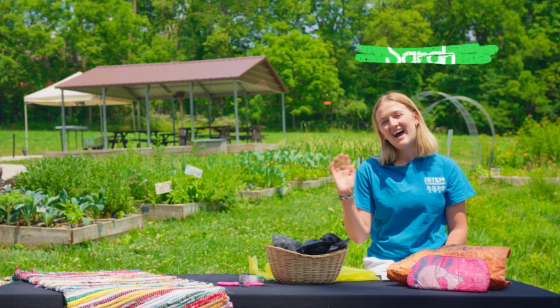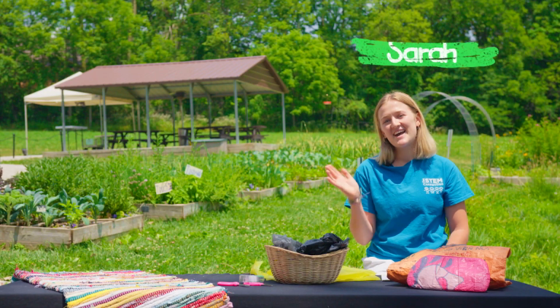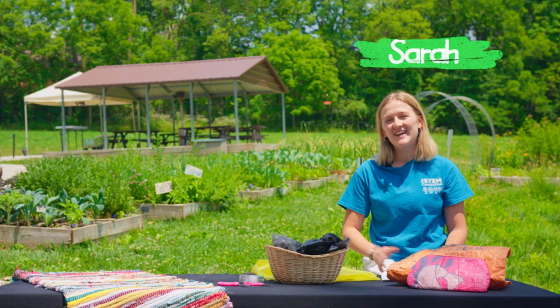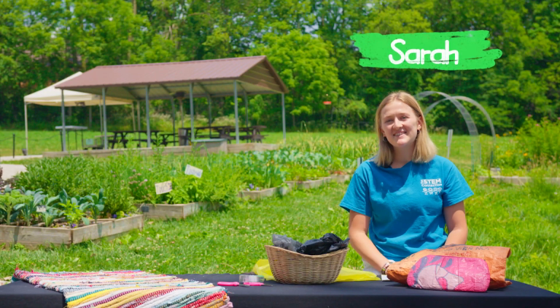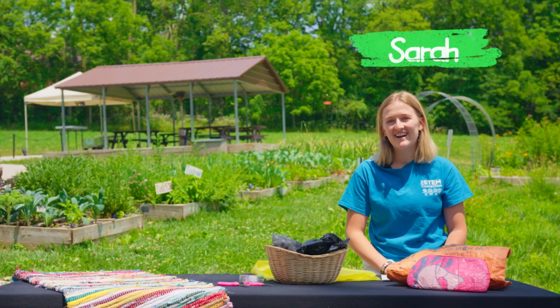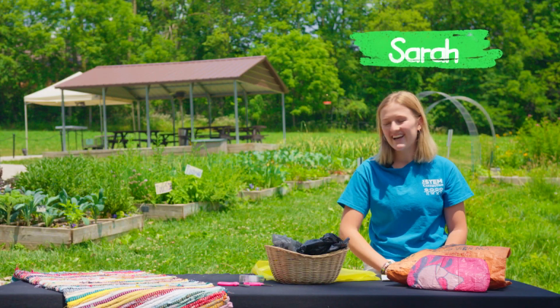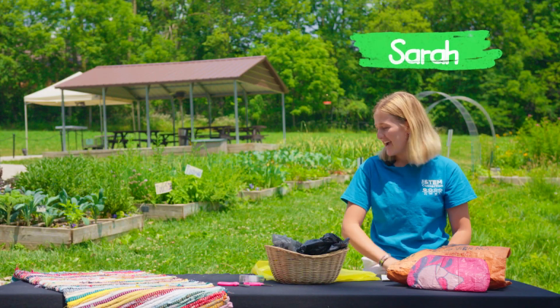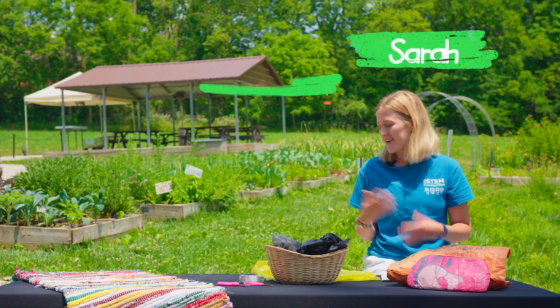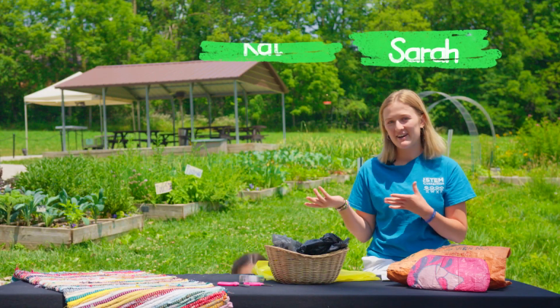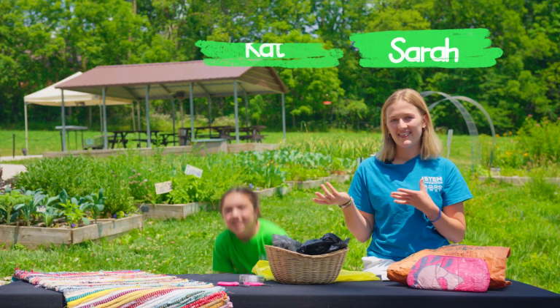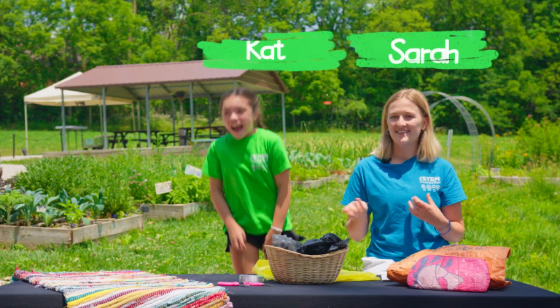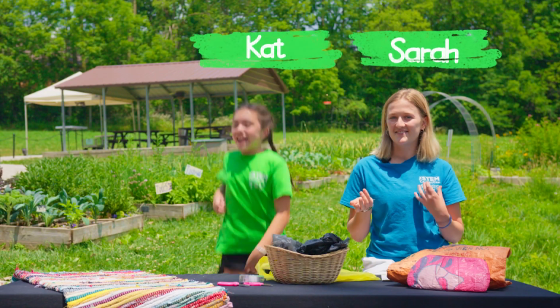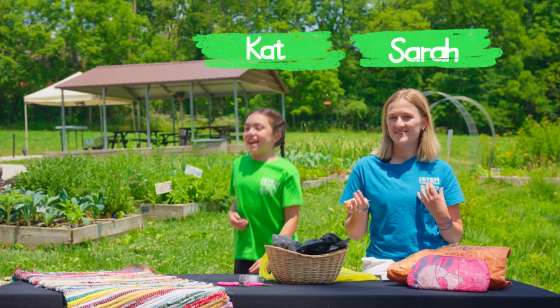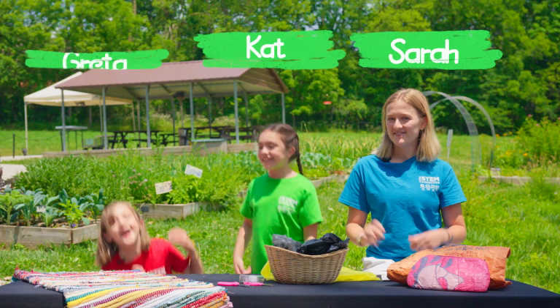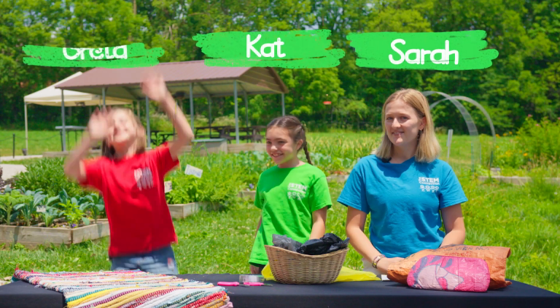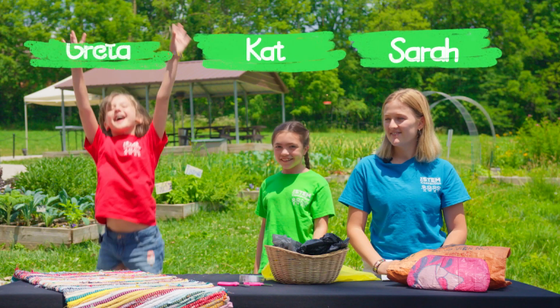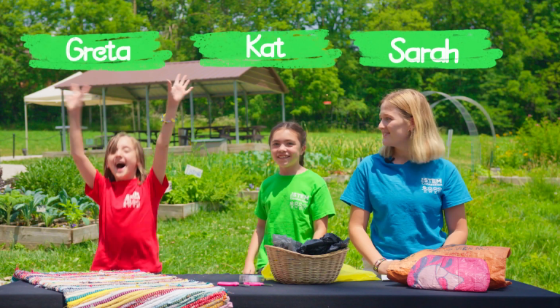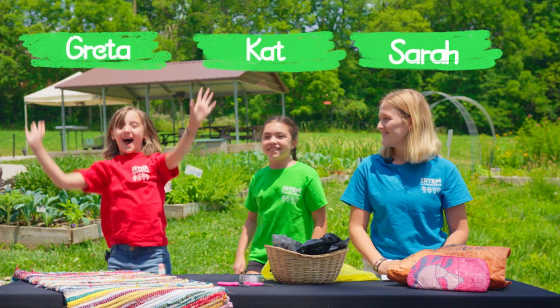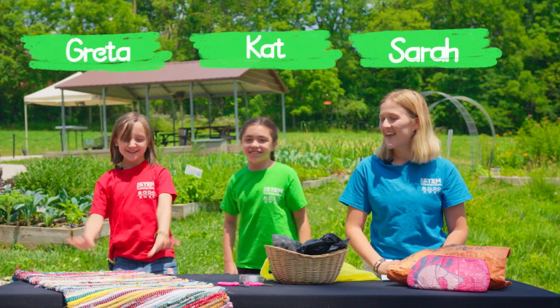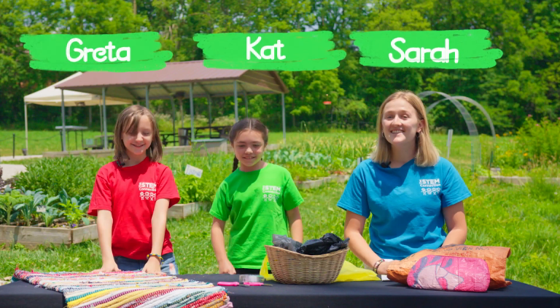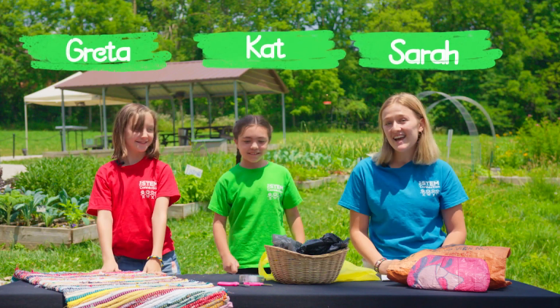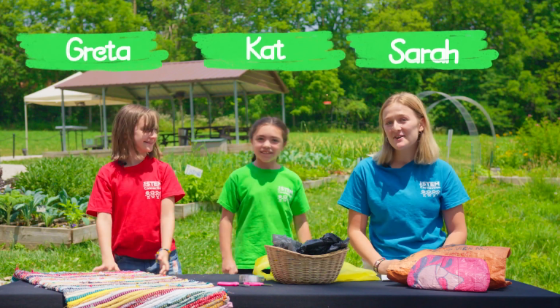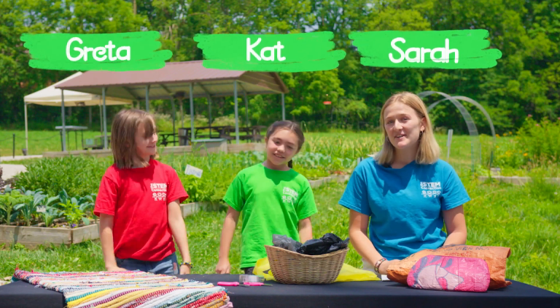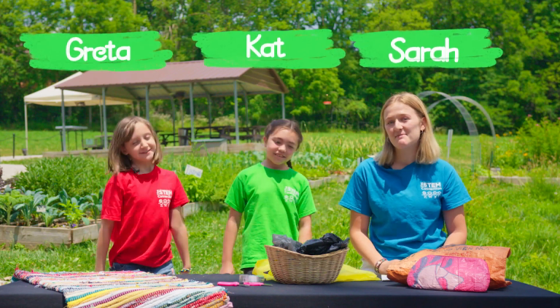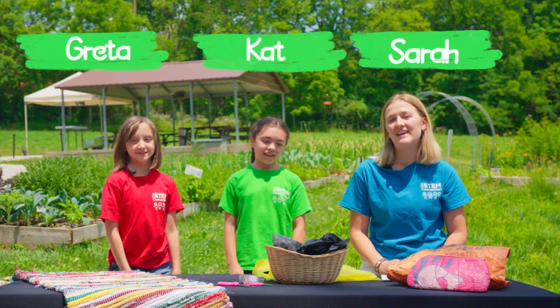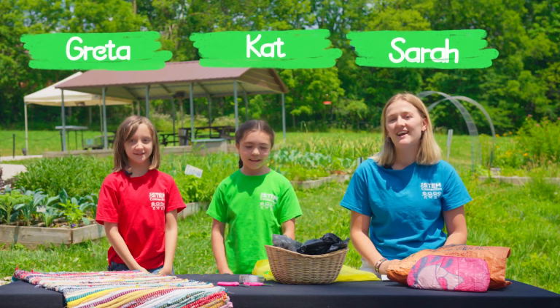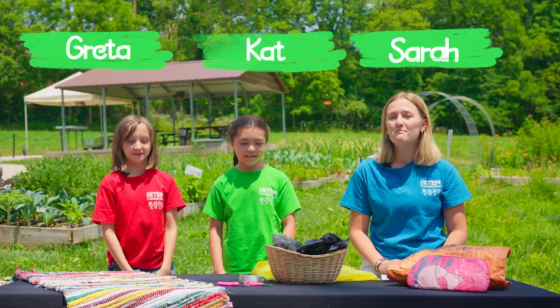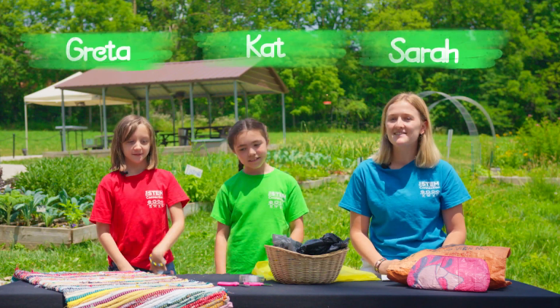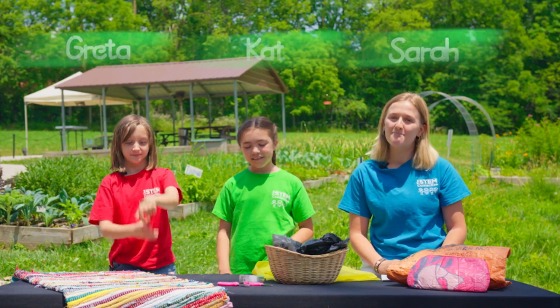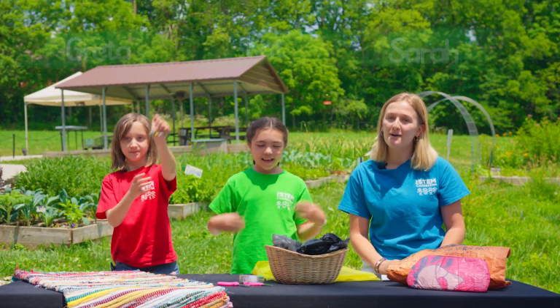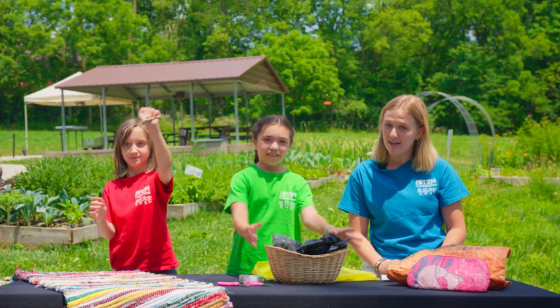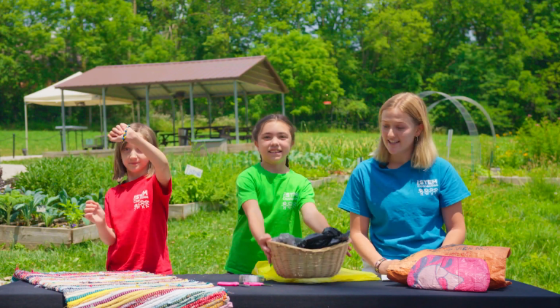Hi, my name is Sarah and I'm here with Kat and Greta. And today we are going to be making plastic bag bracelets.